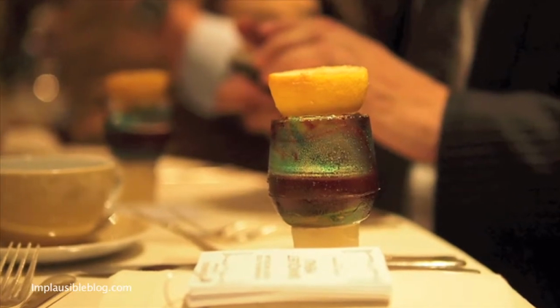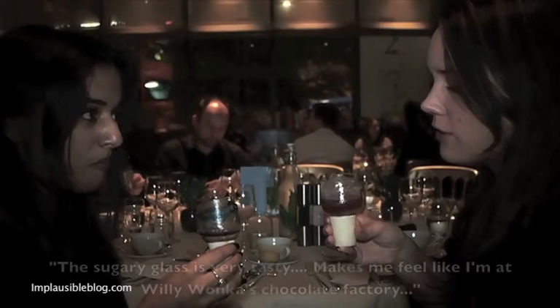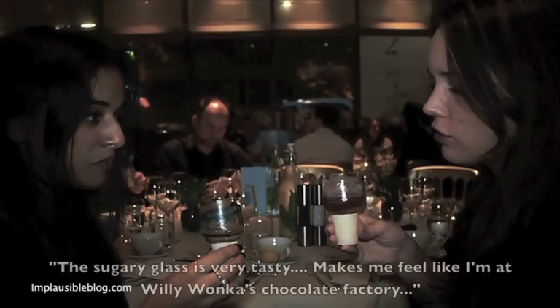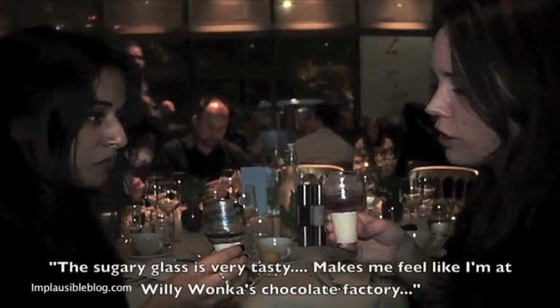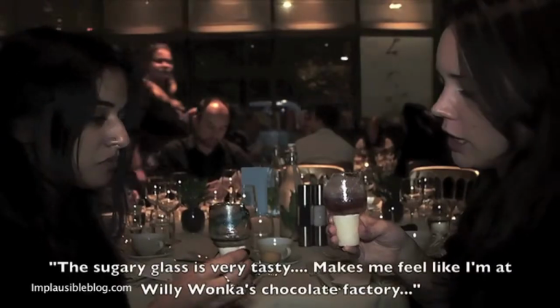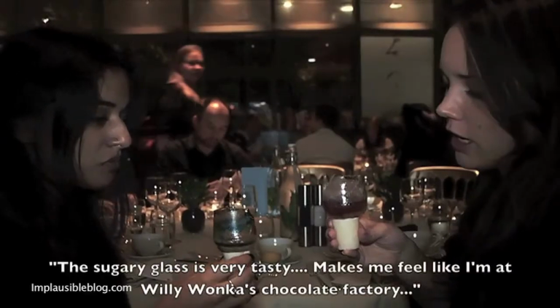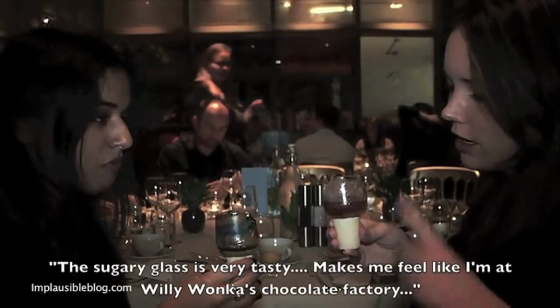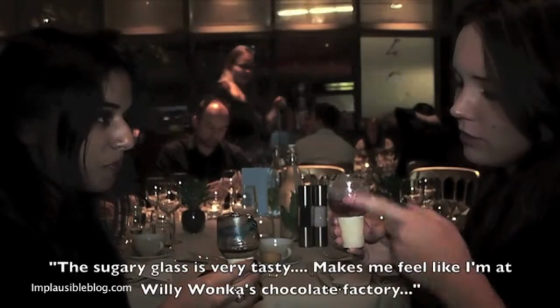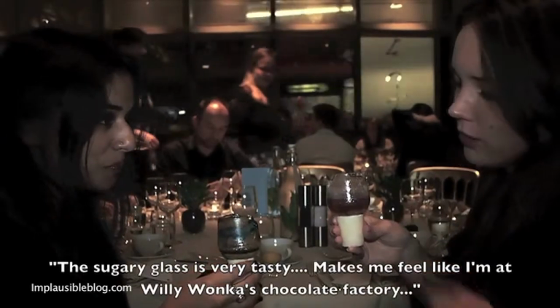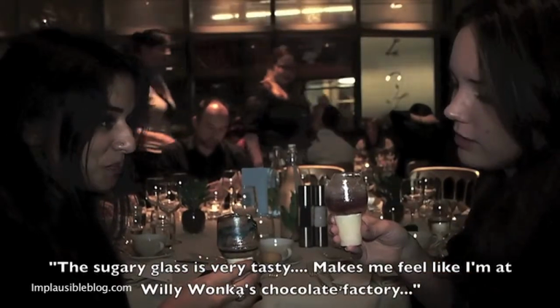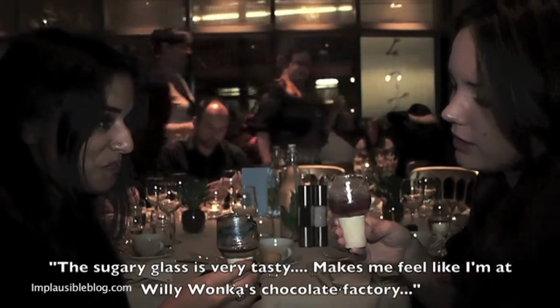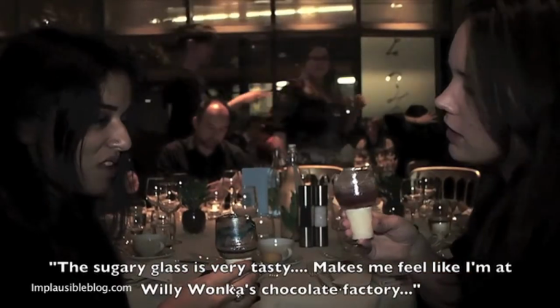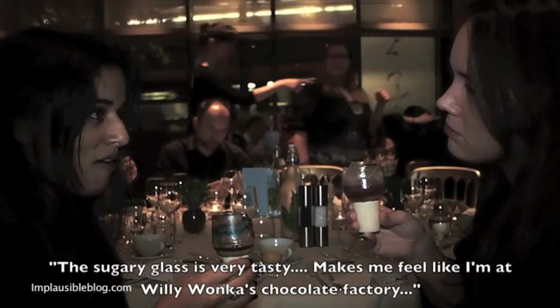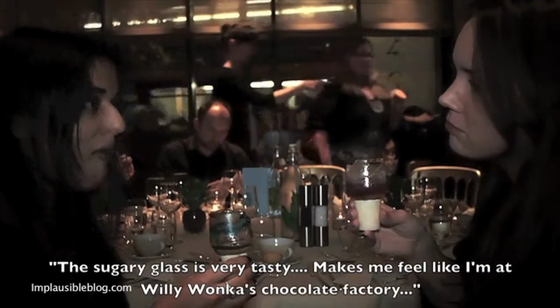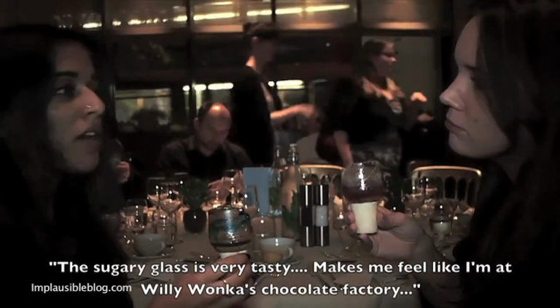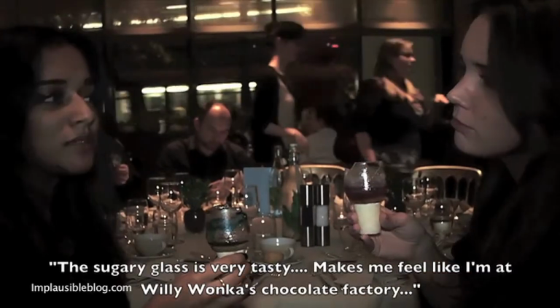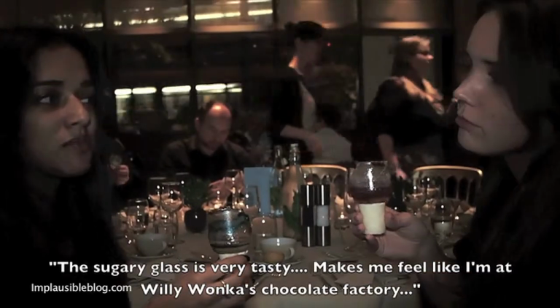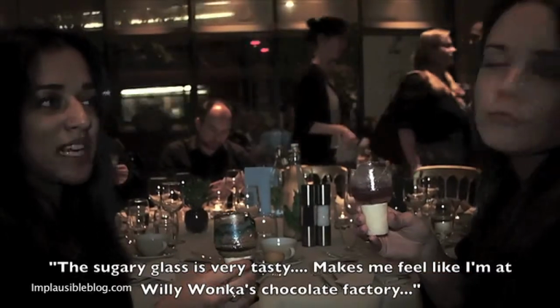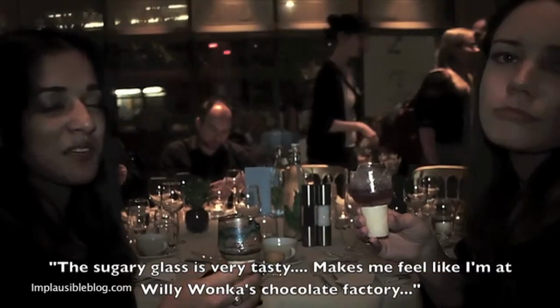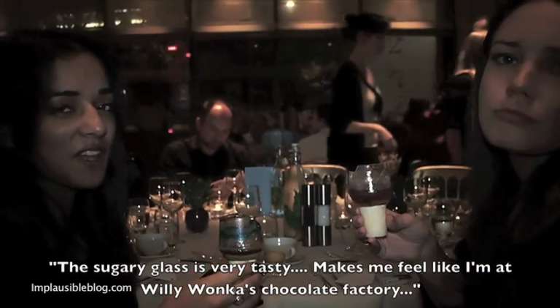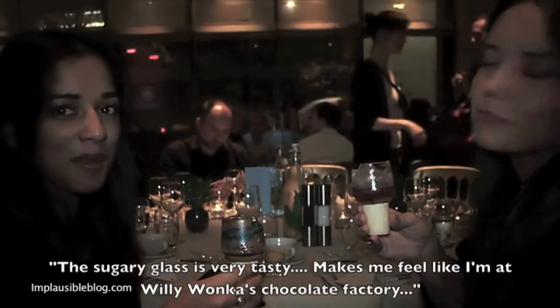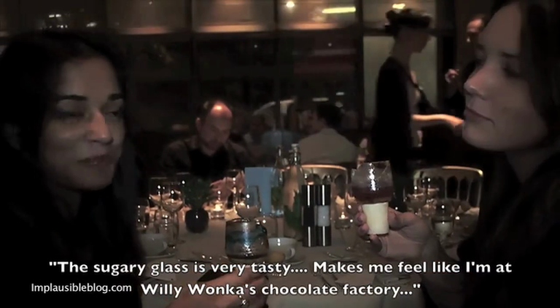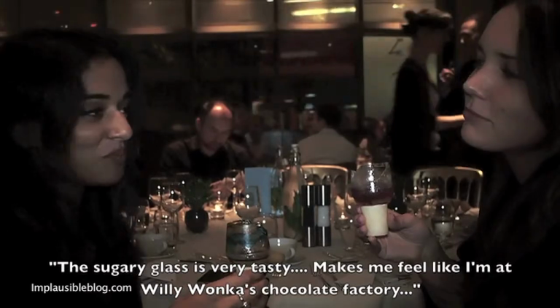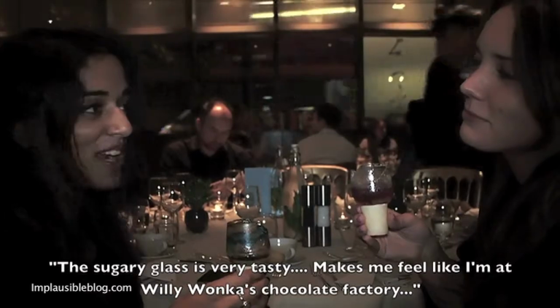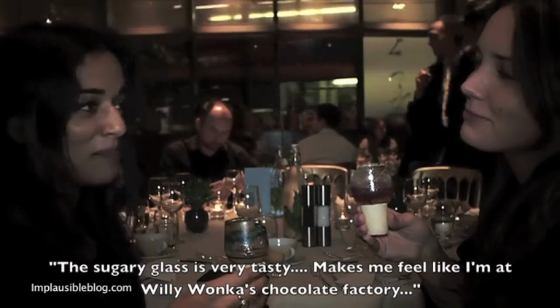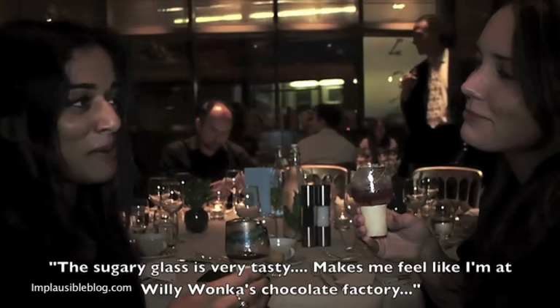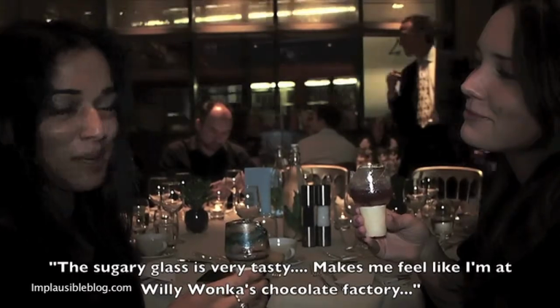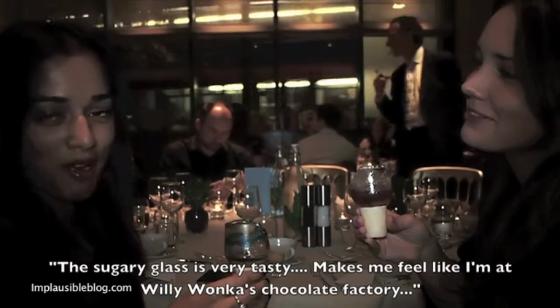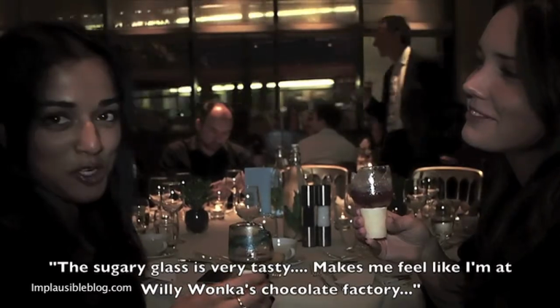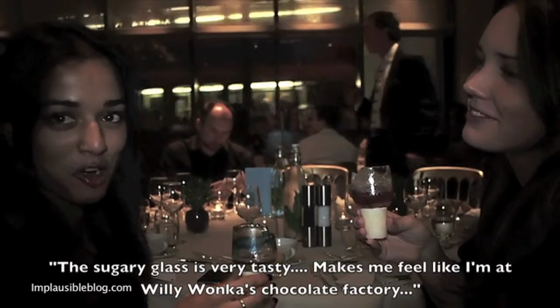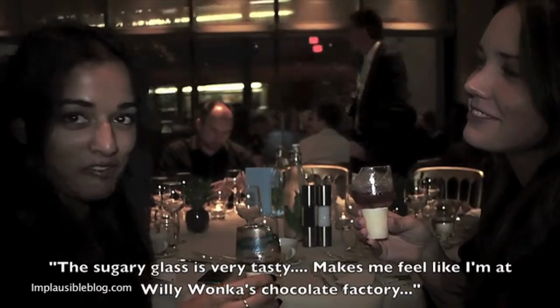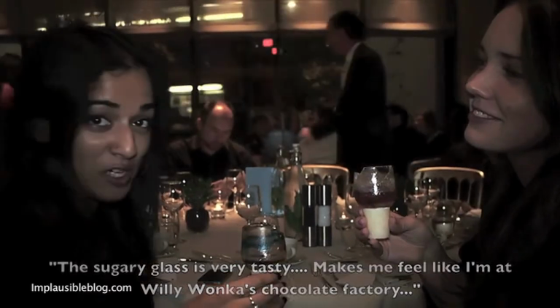It's a sugary glass, it's very tasty, it makes me feel like I'm at Willy Wonka's chocolate factory.